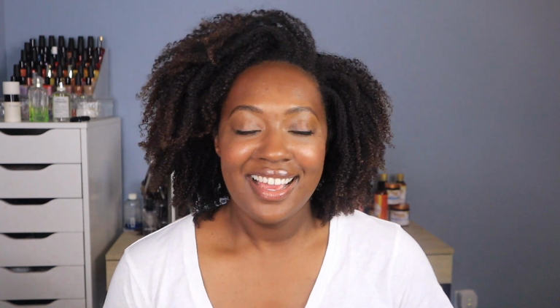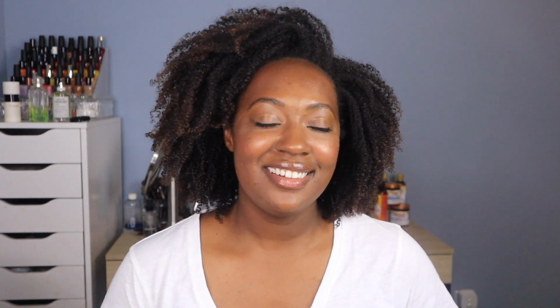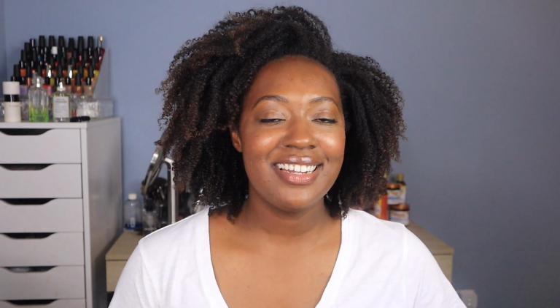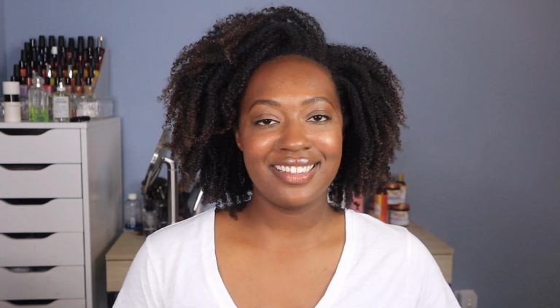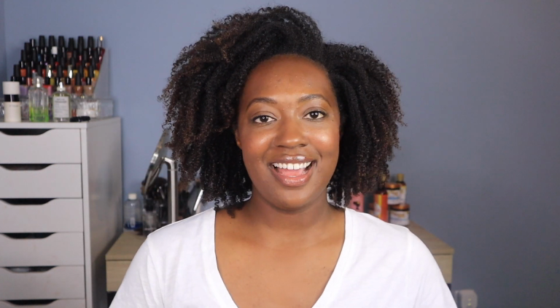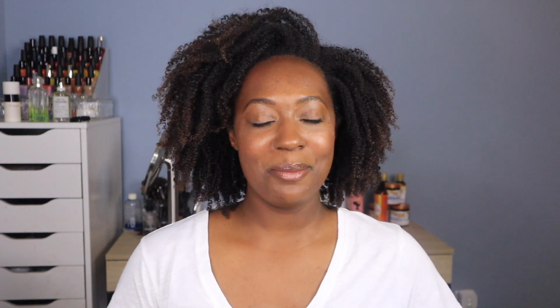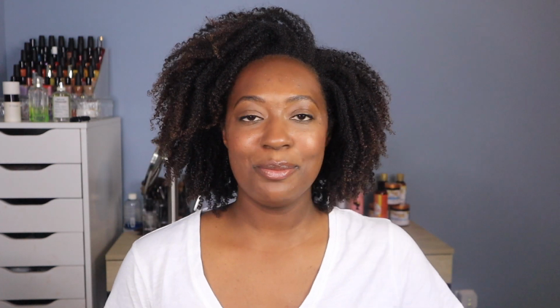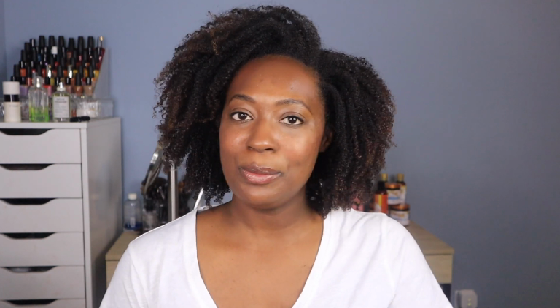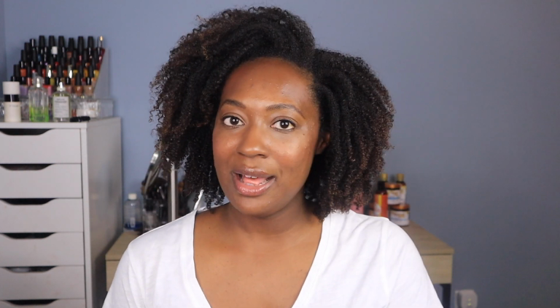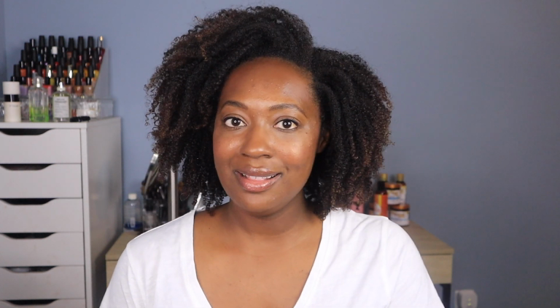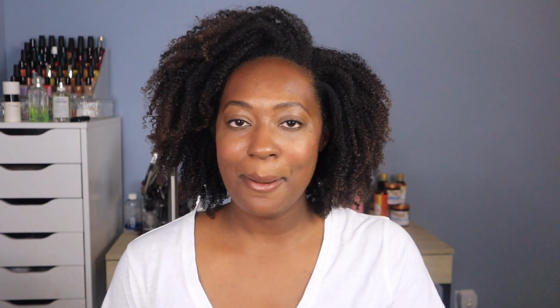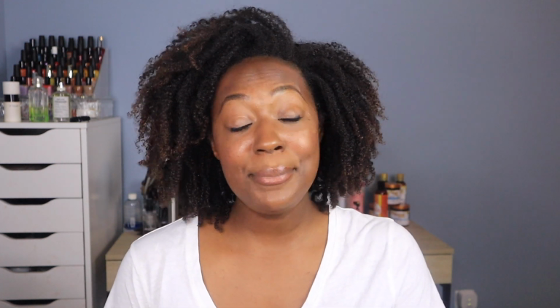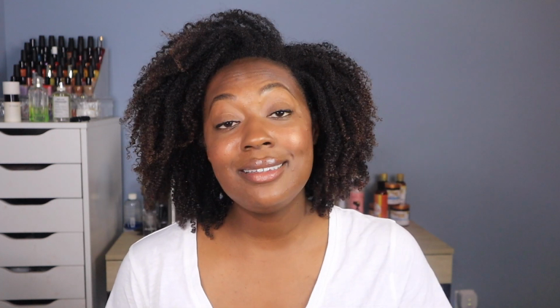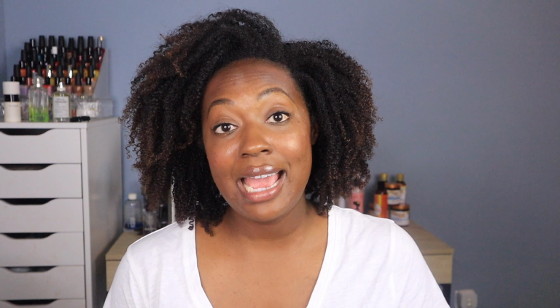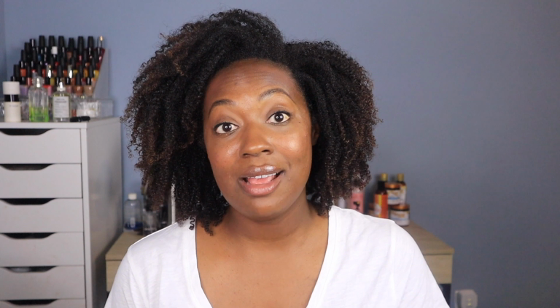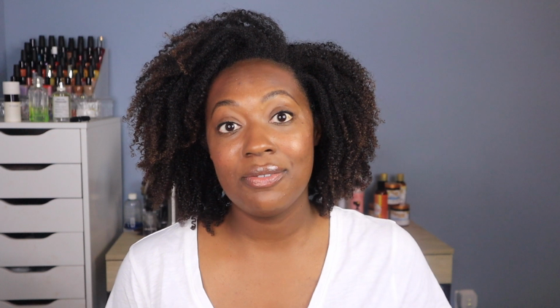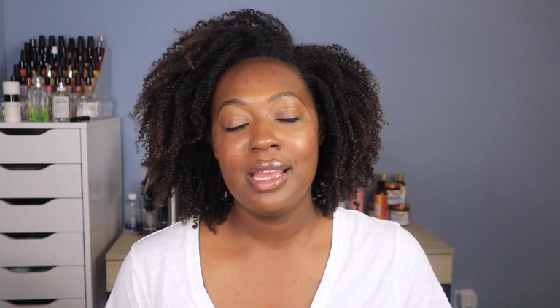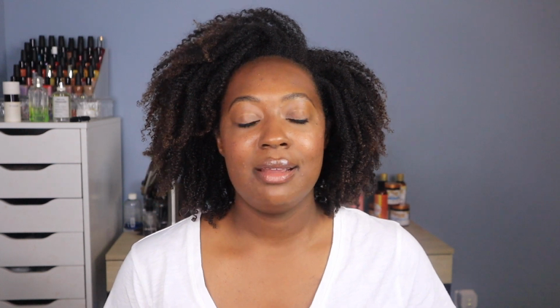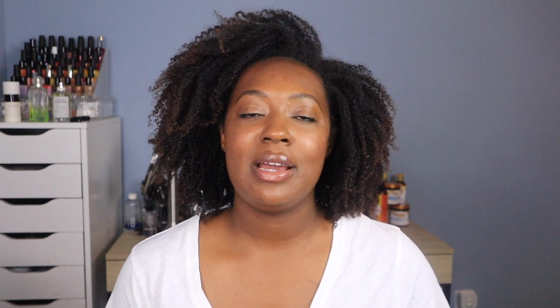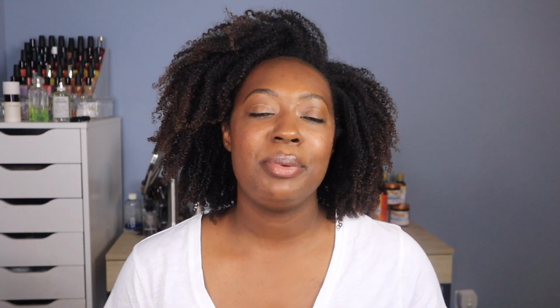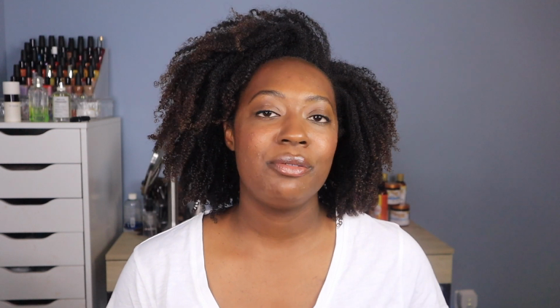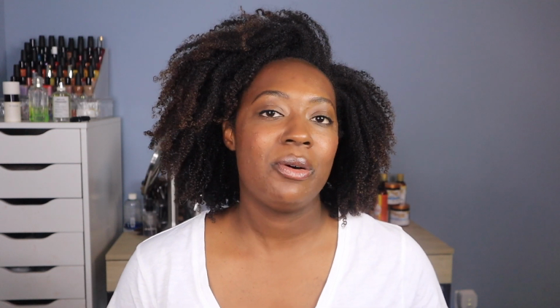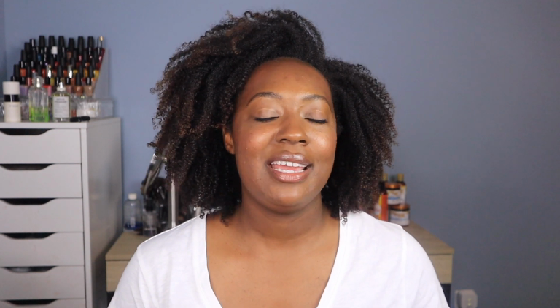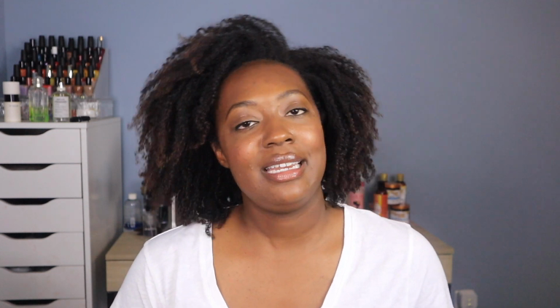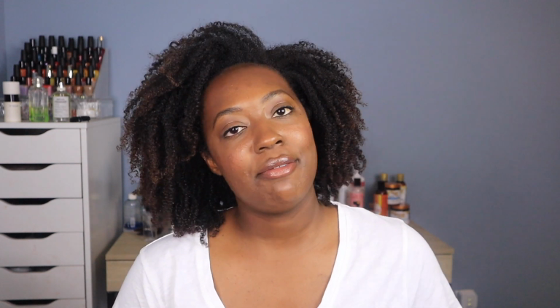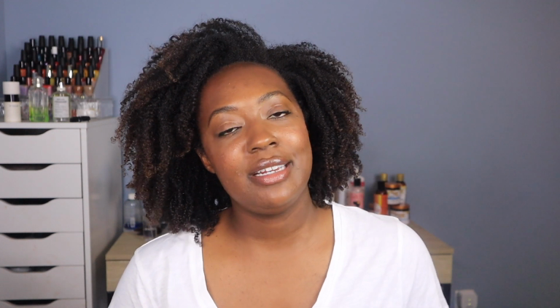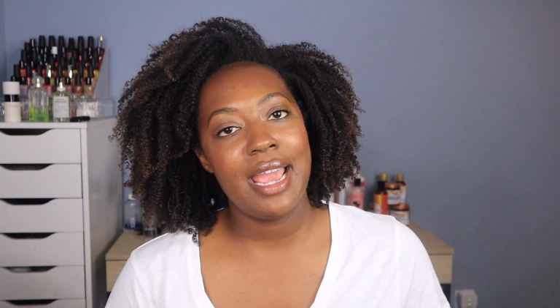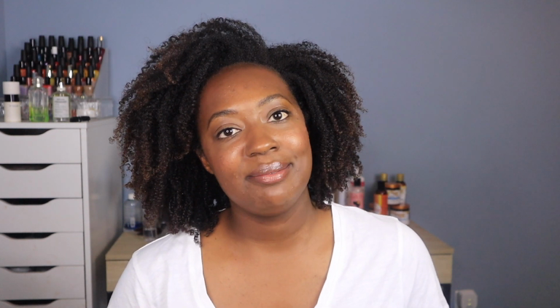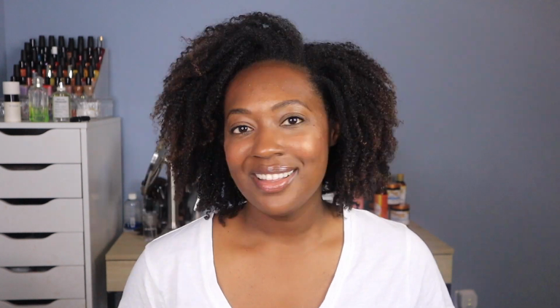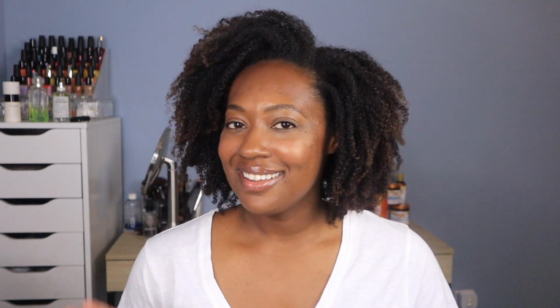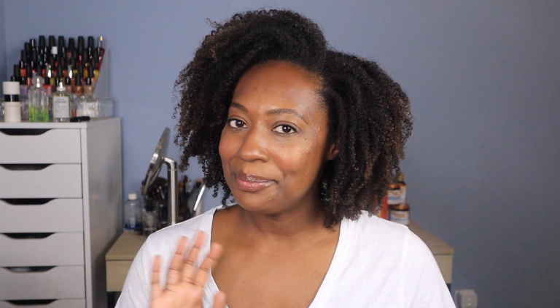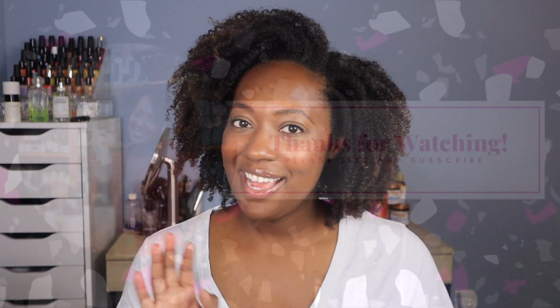And until next time, be well, be safe, and find a bit of joy in every day. Bye!